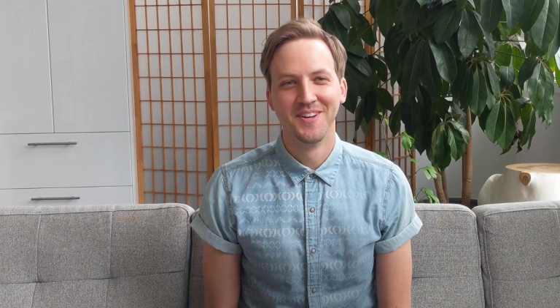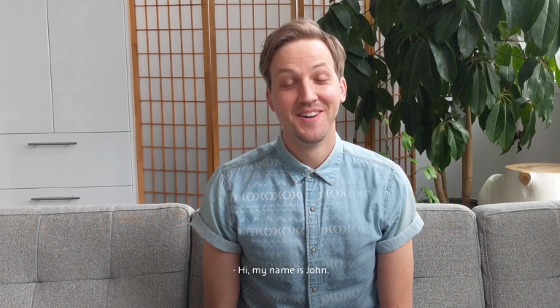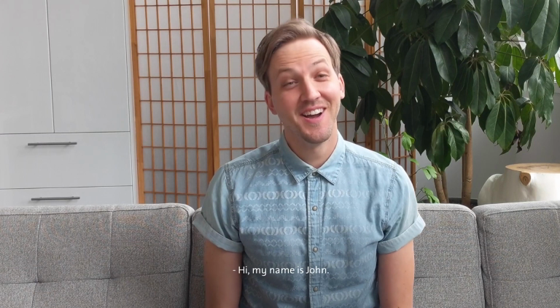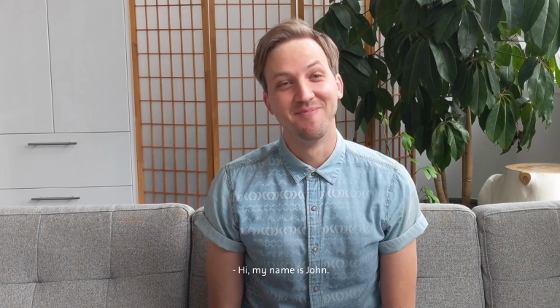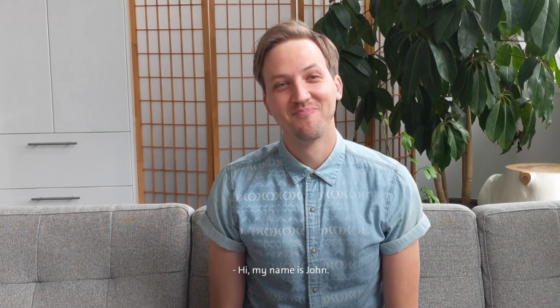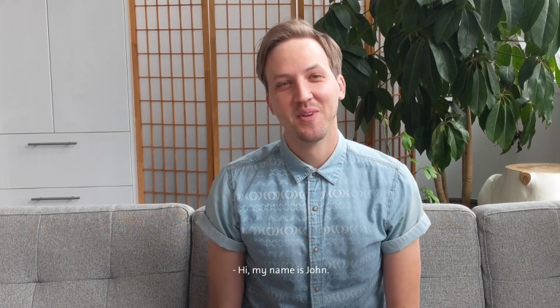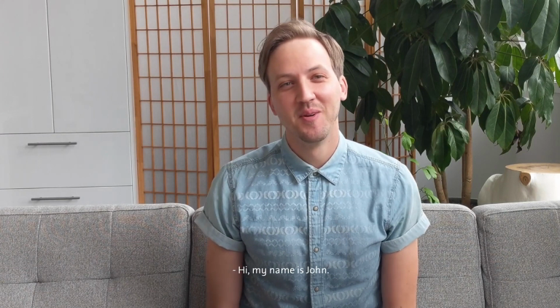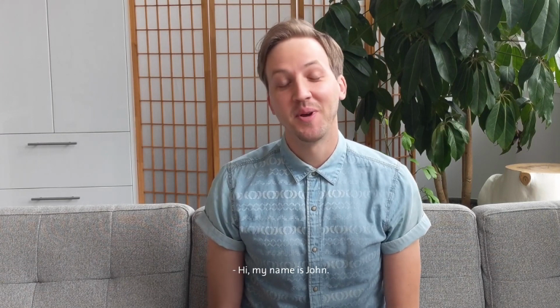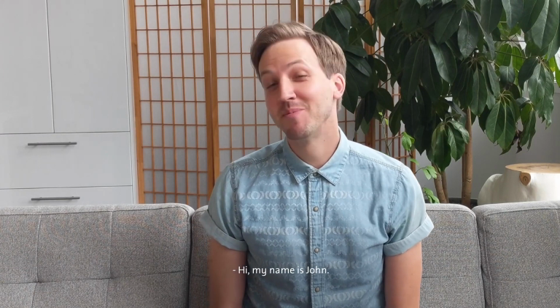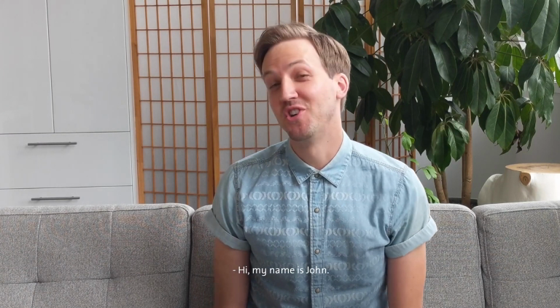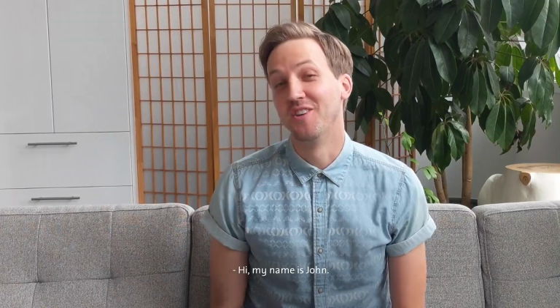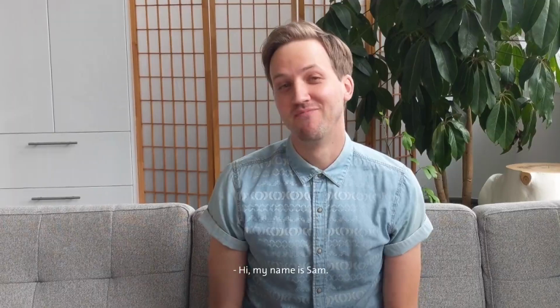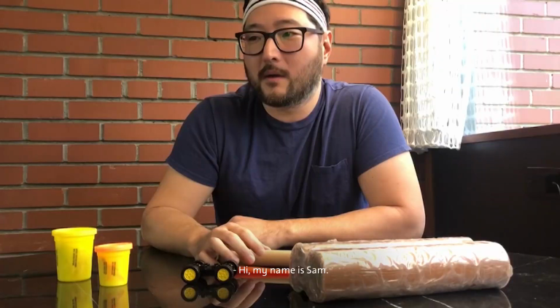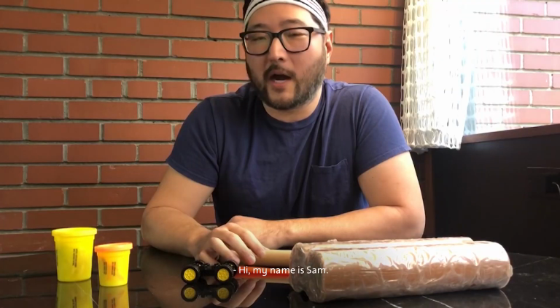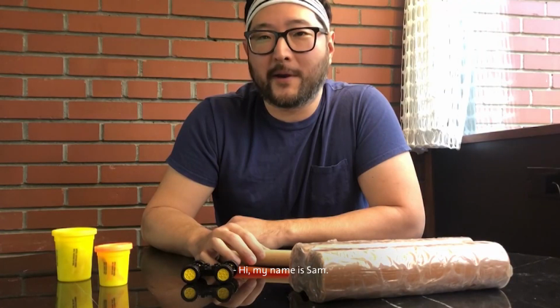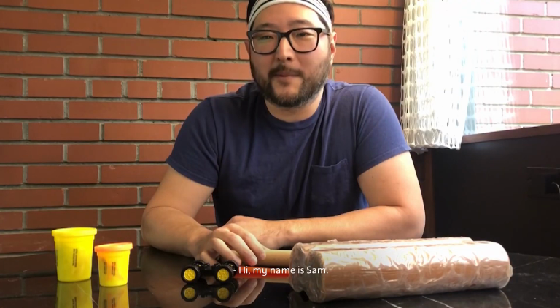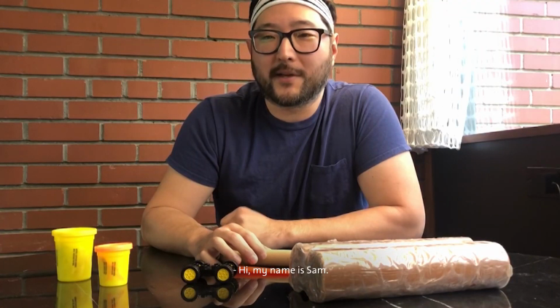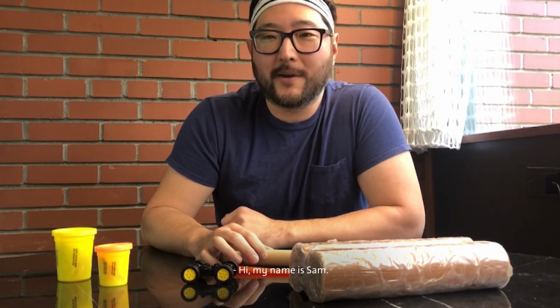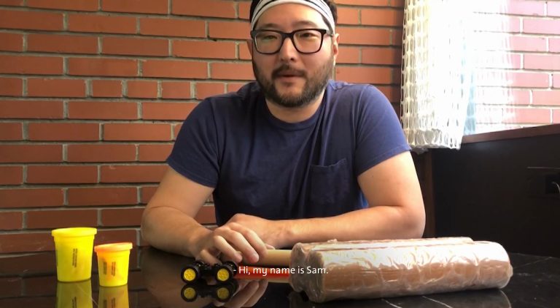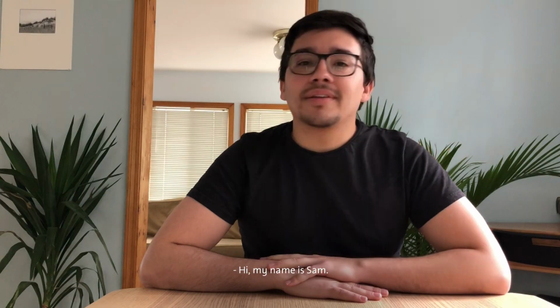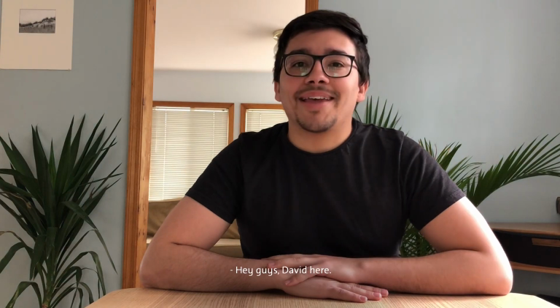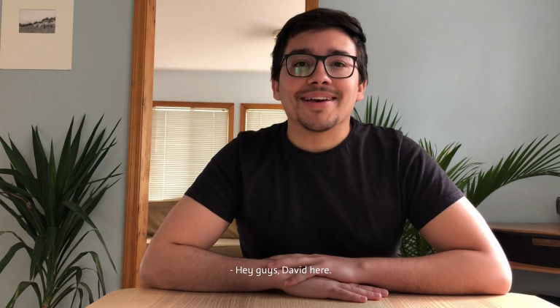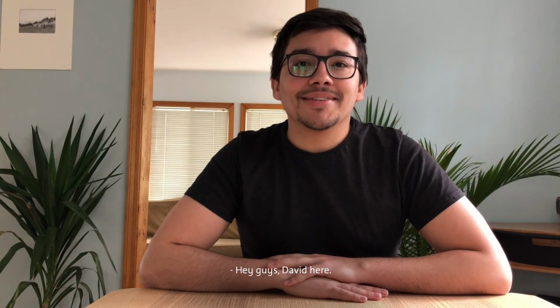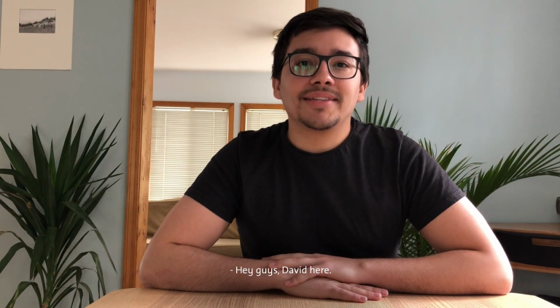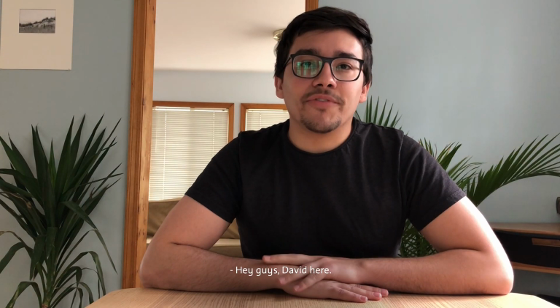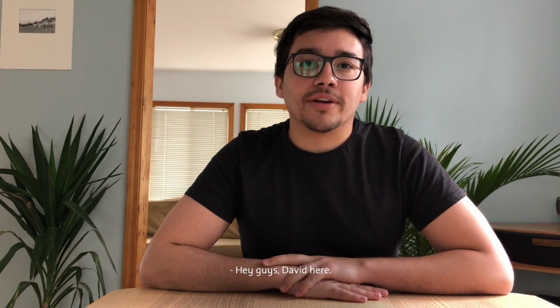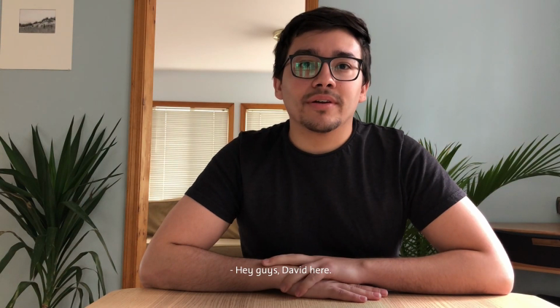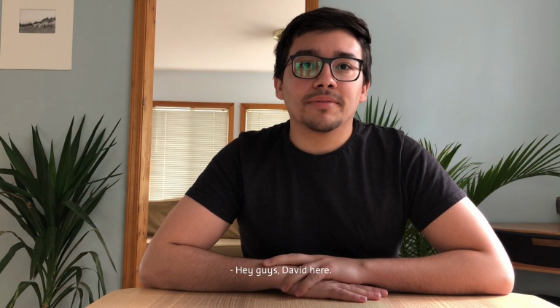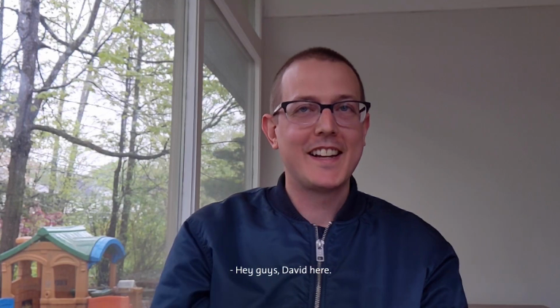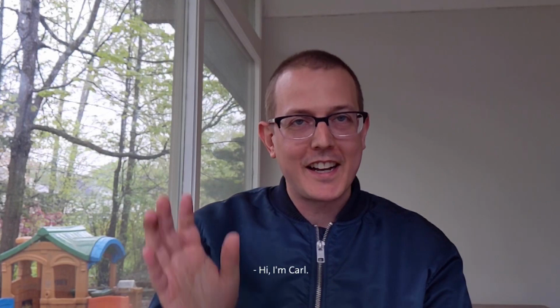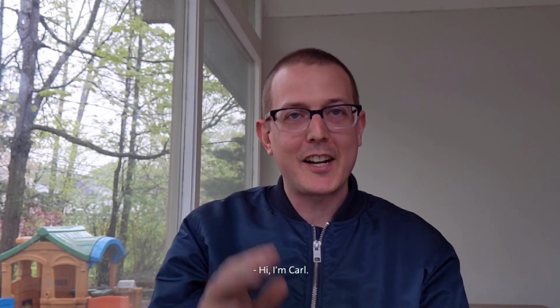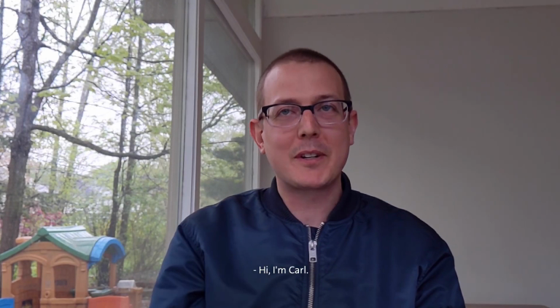Hi, my name is John. Hi, my name is Sam. Hey guys, David here. Hi, I'm Carl.